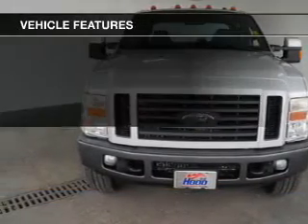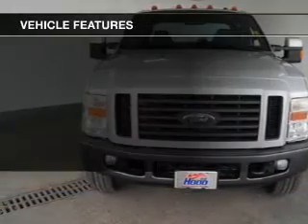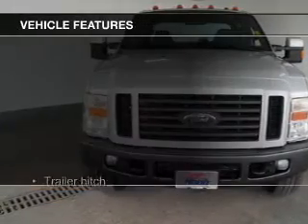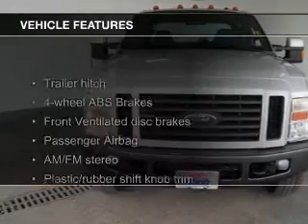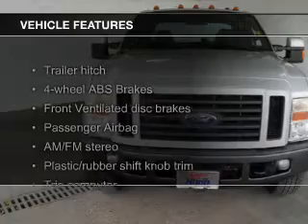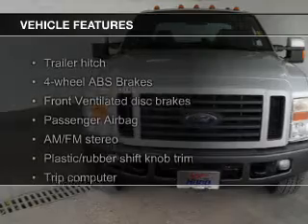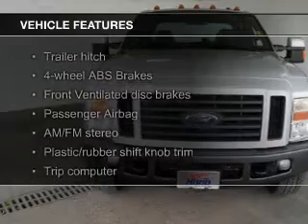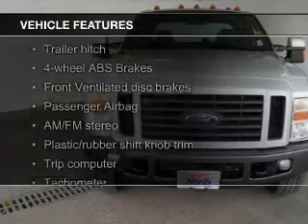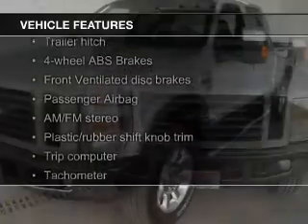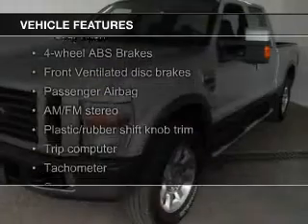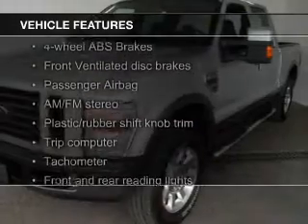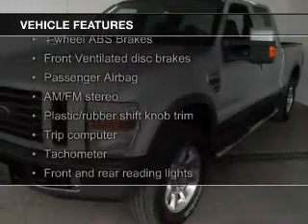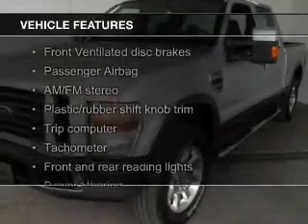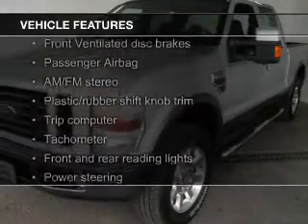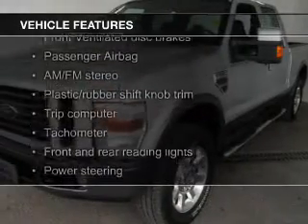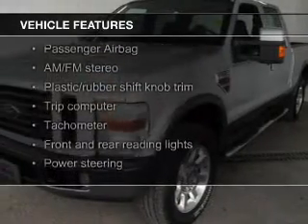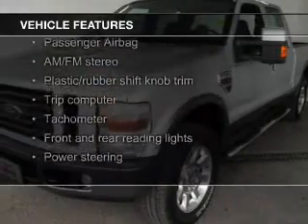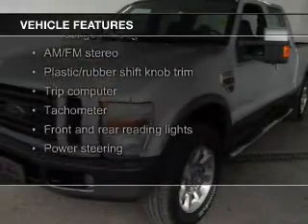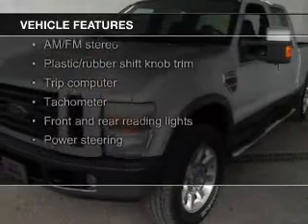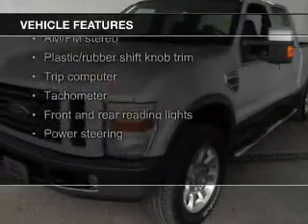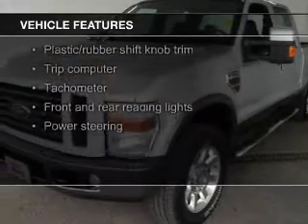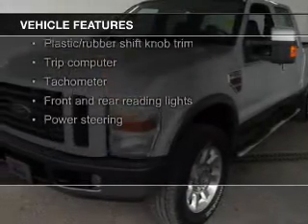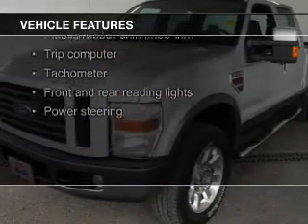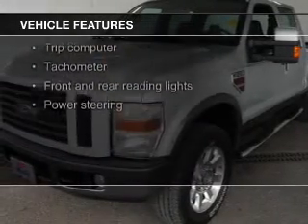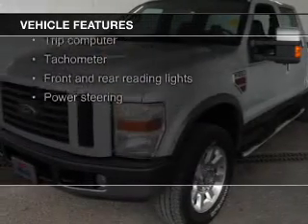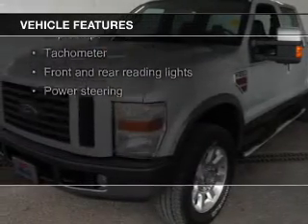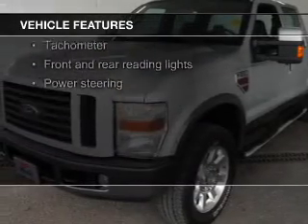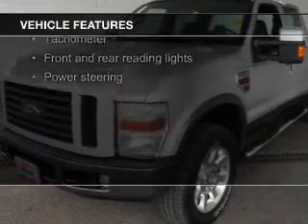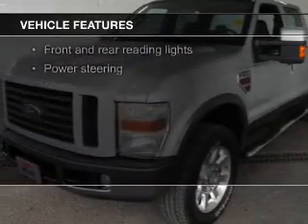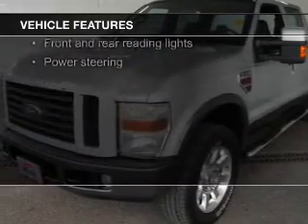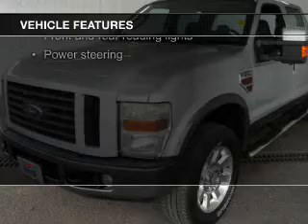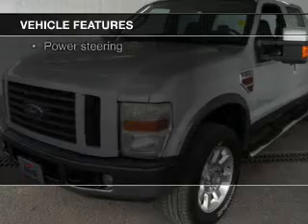The features include leather seats, steering wheel controls, memory seats, trailer hitch, and premium rims.